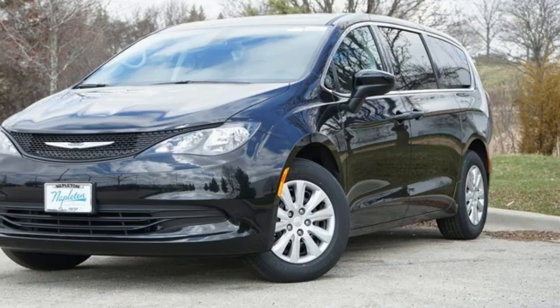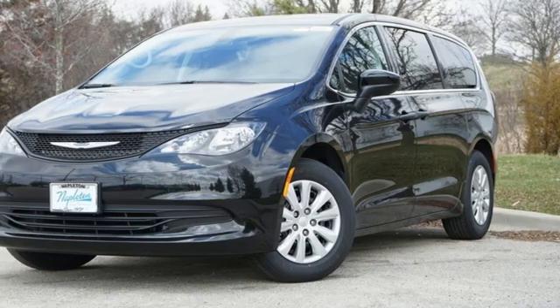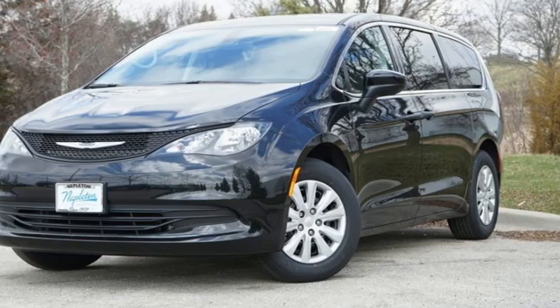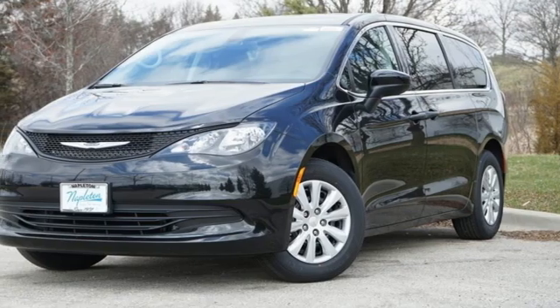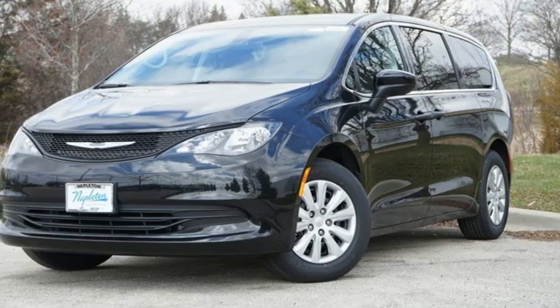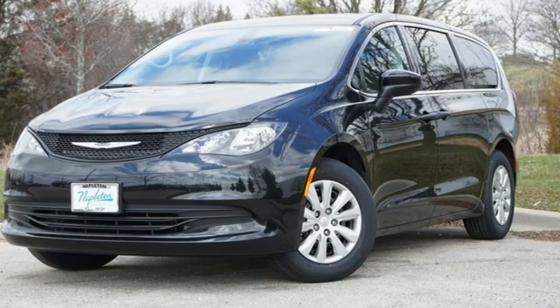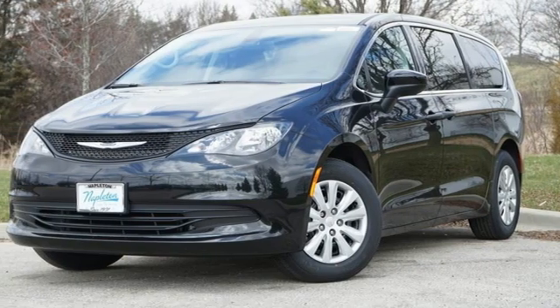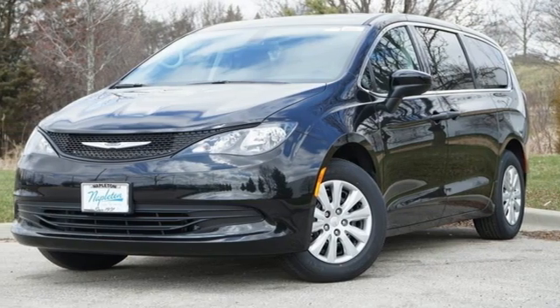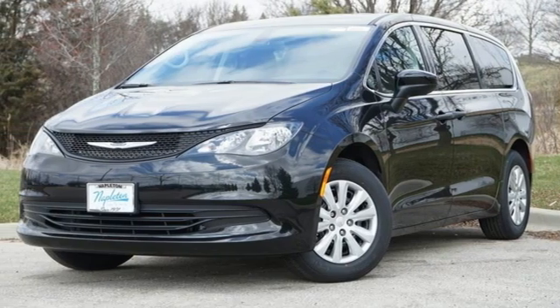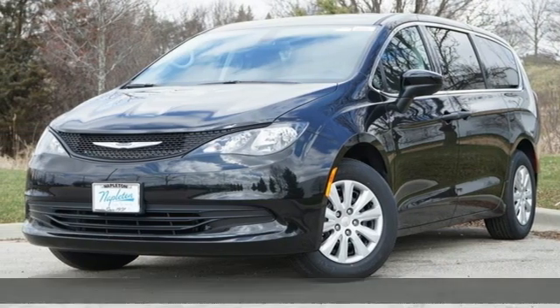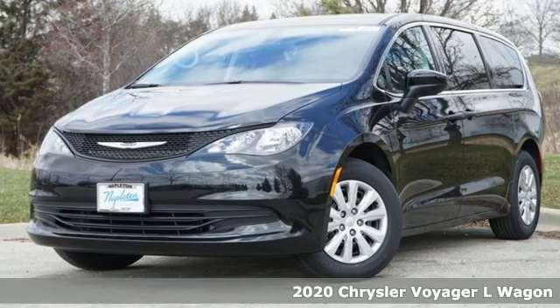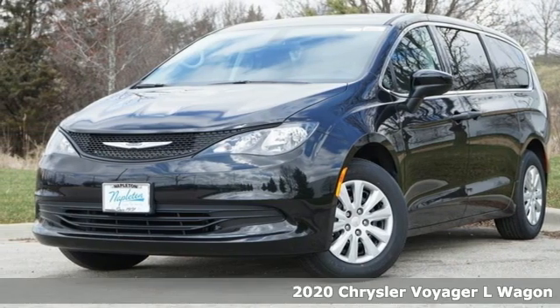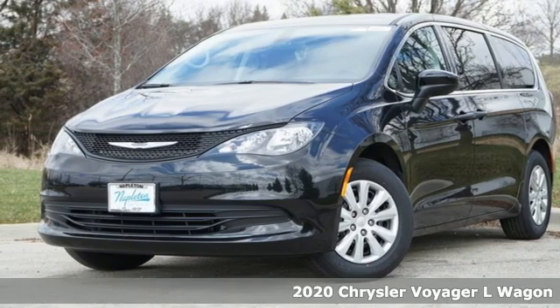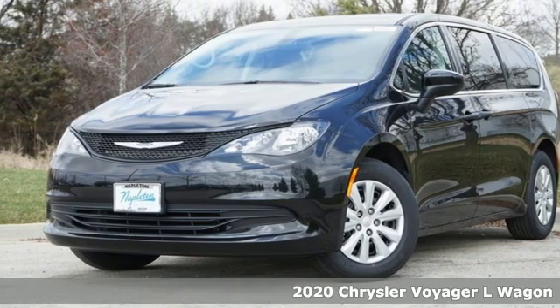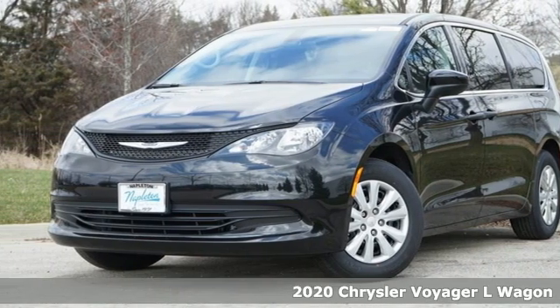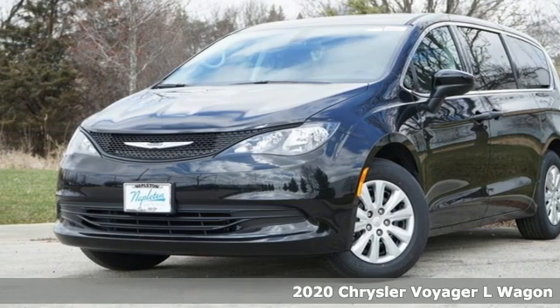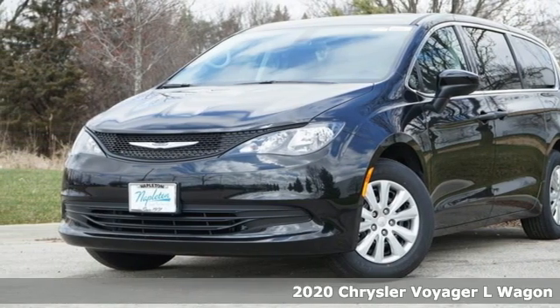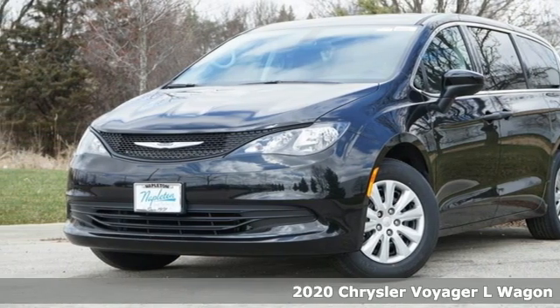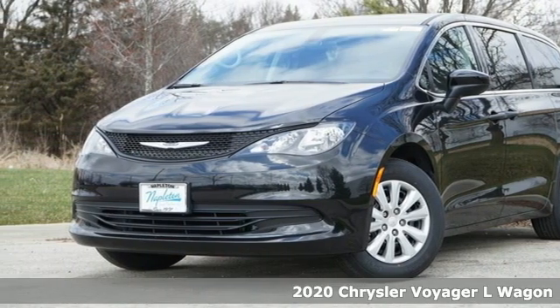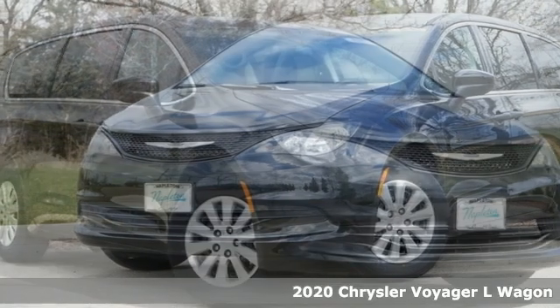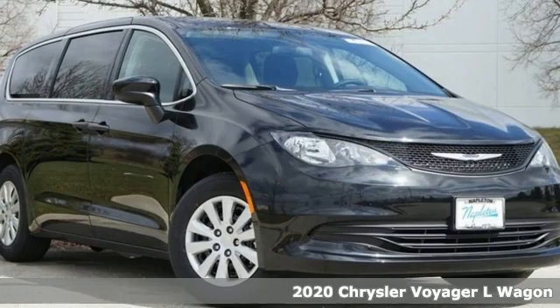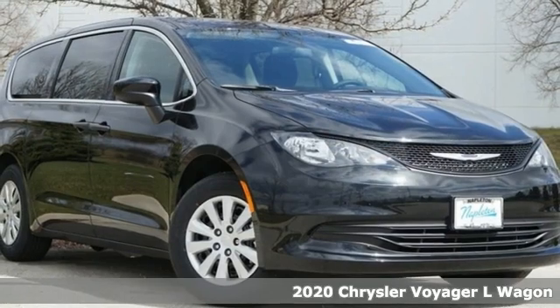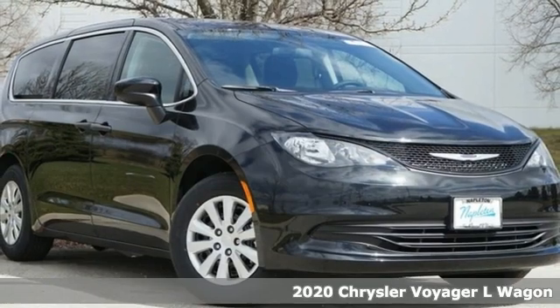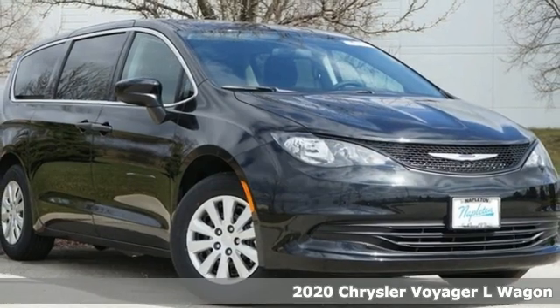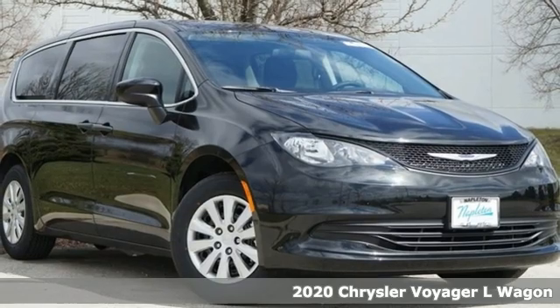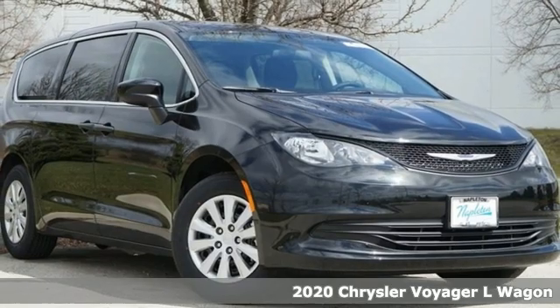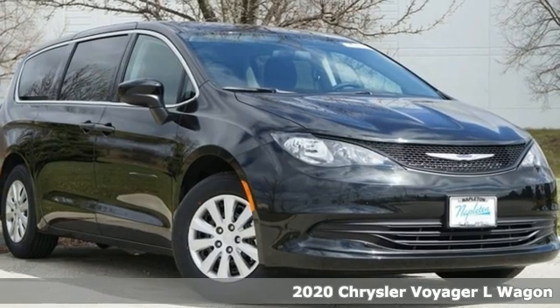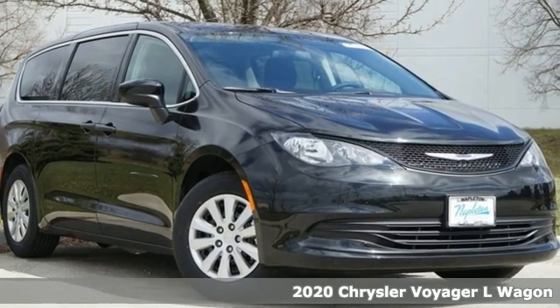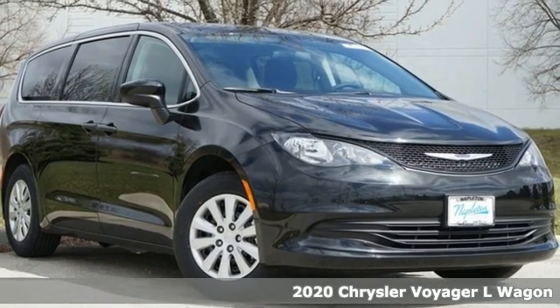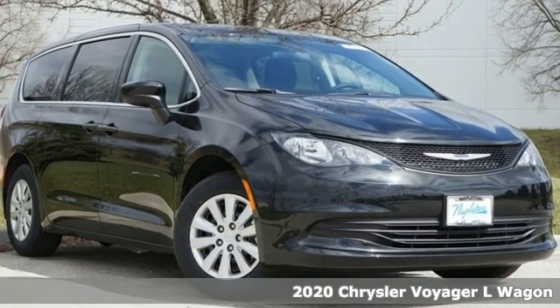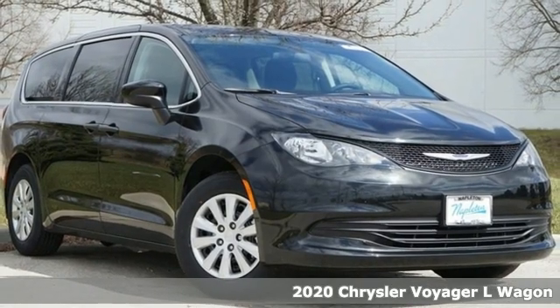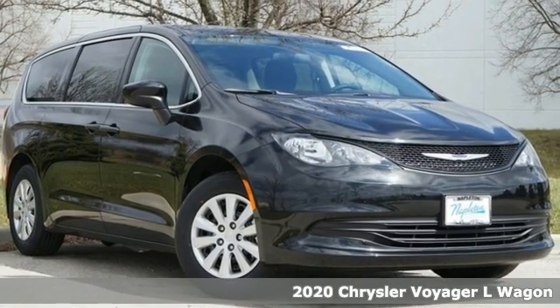It's a new 2020 Chrysler Voyager. Transportation for your big family without the big price tag.